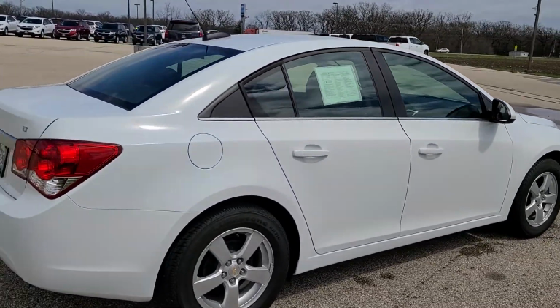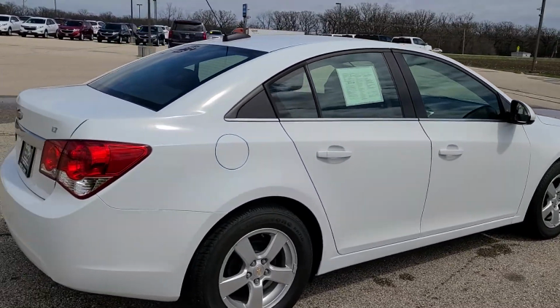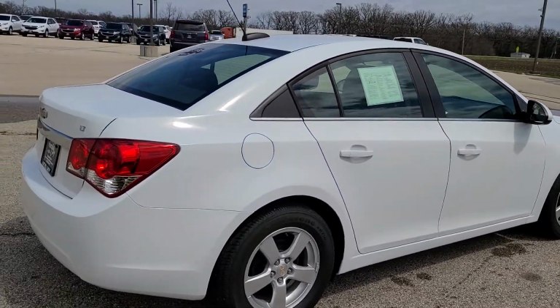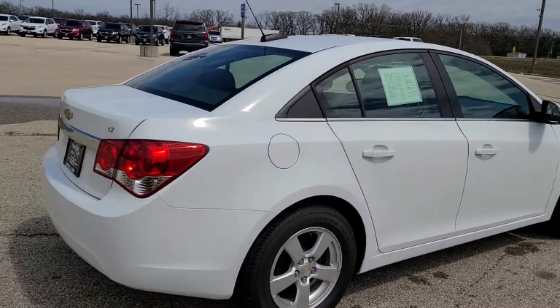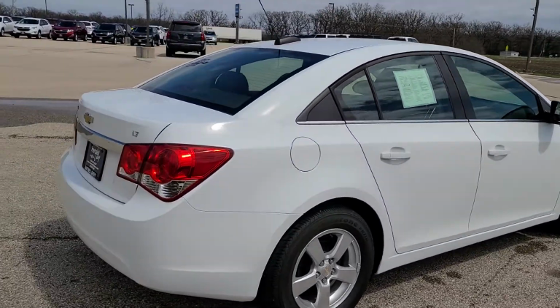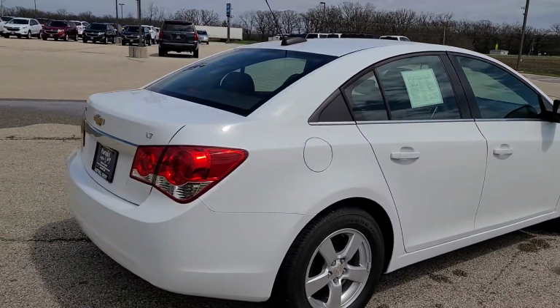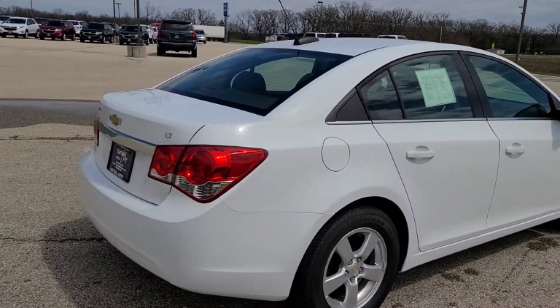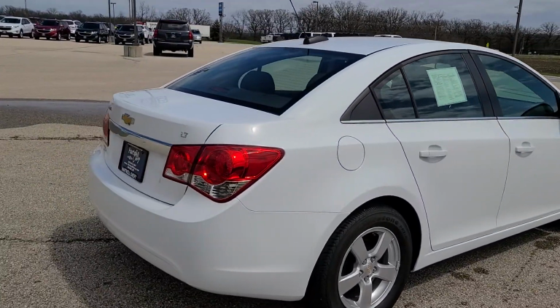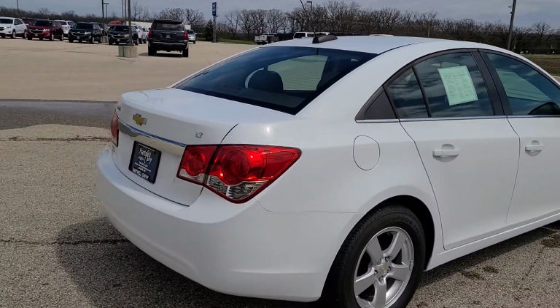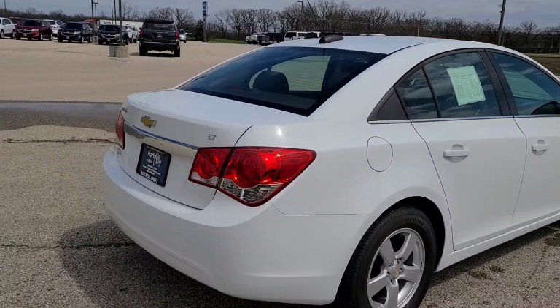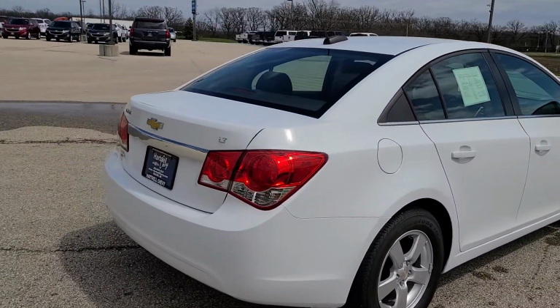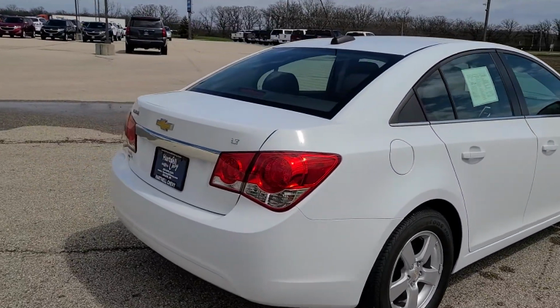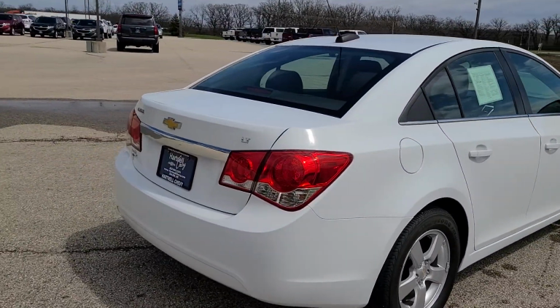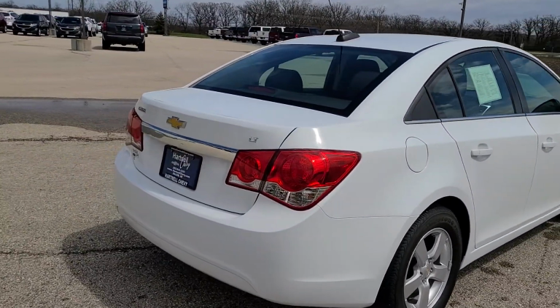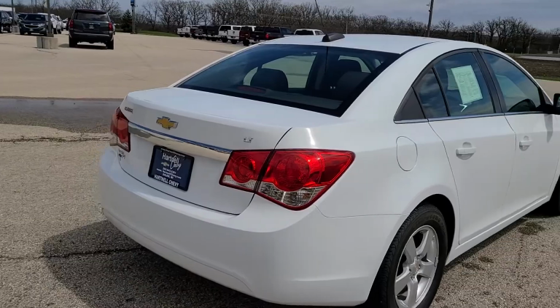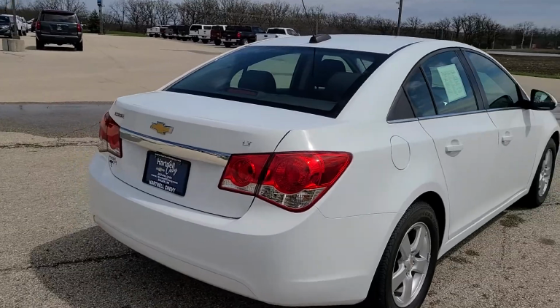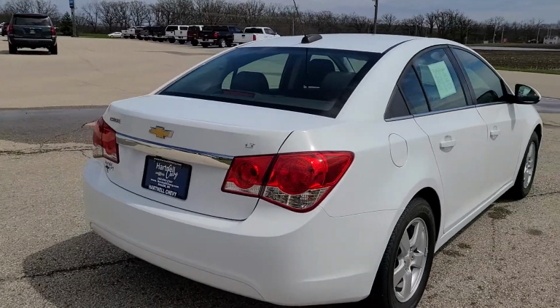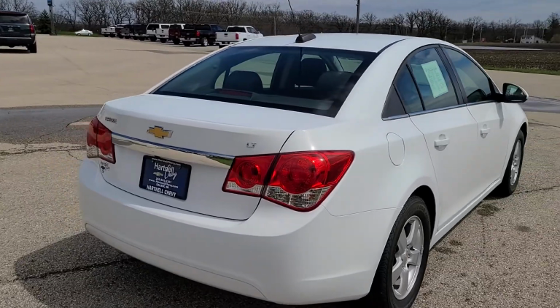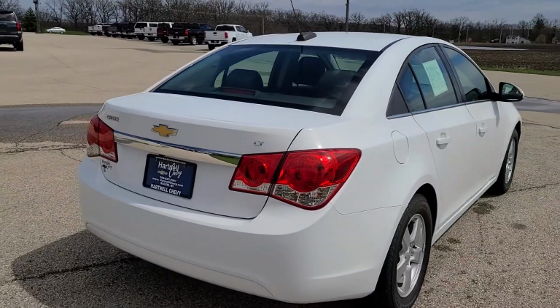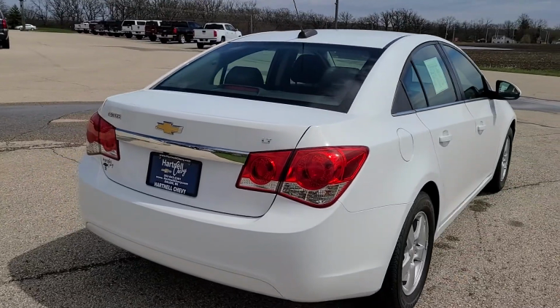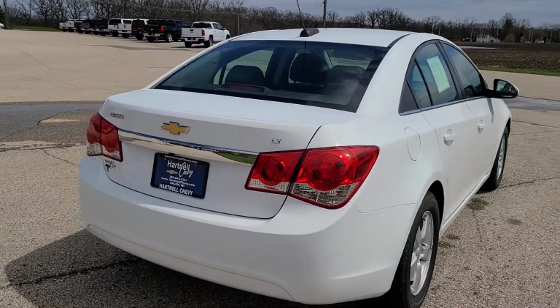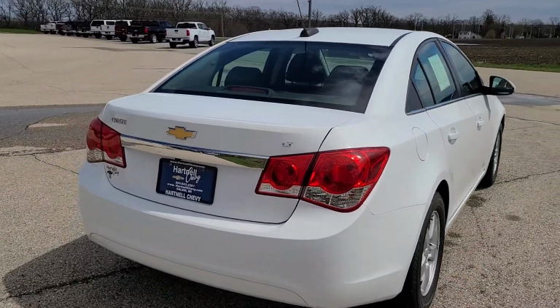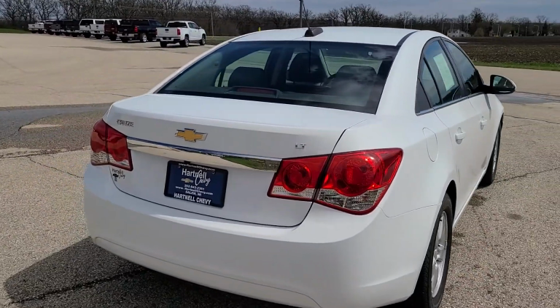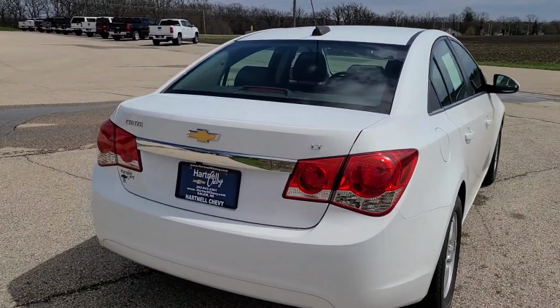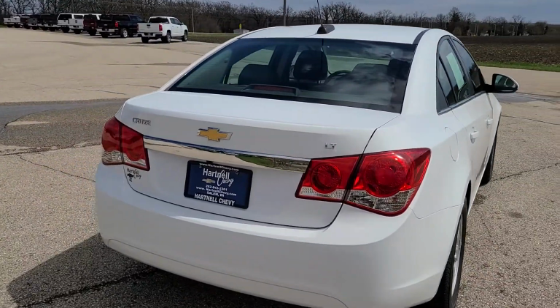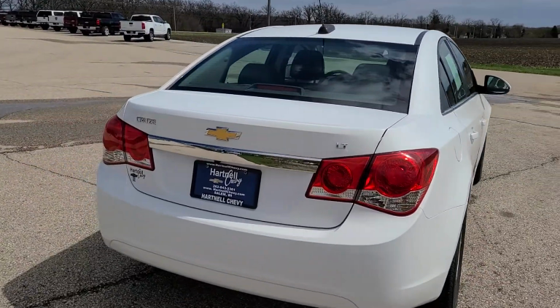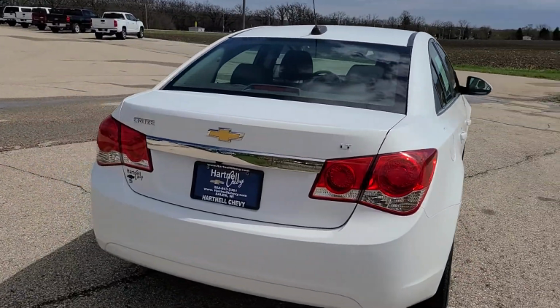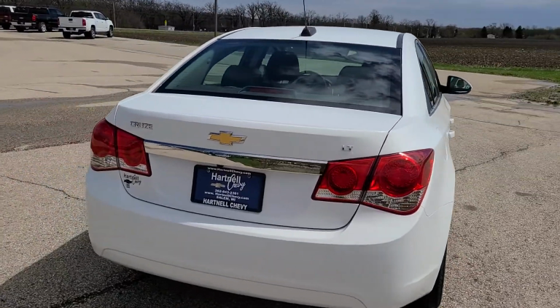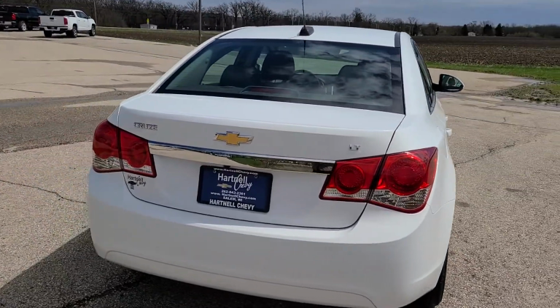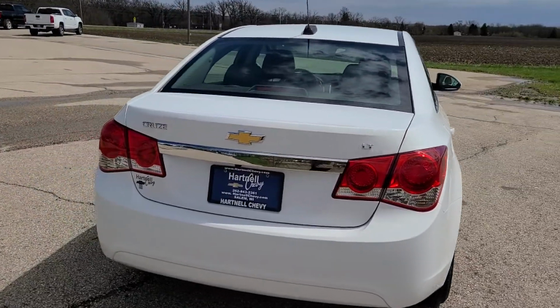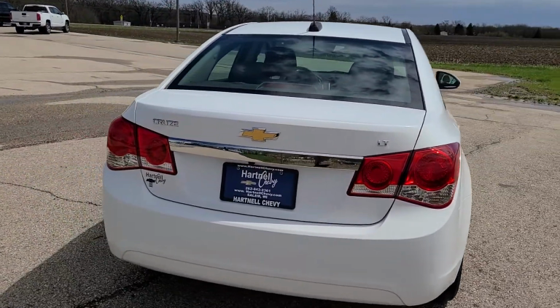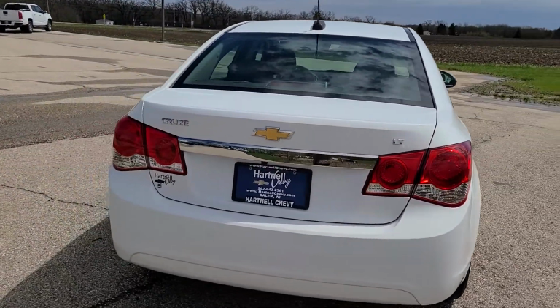This one gets great gas mileage. You can get upwards of 40 miles to the gallon with these Chevy Cruzes.